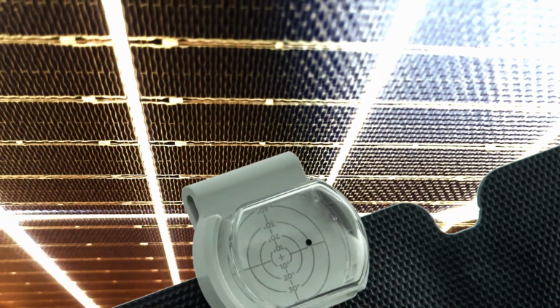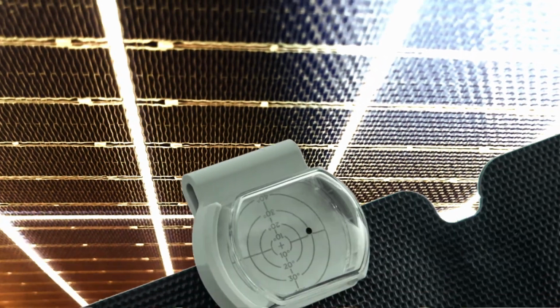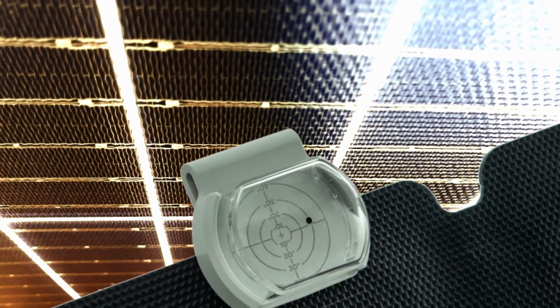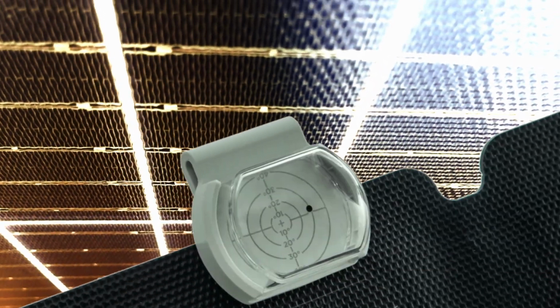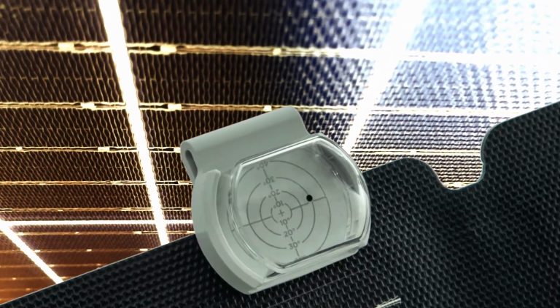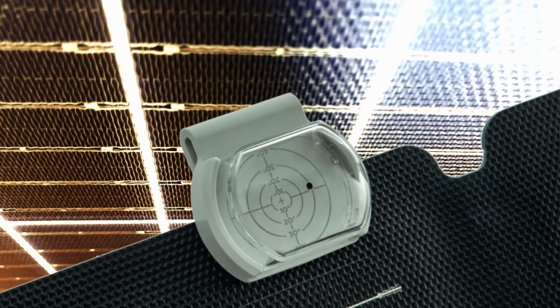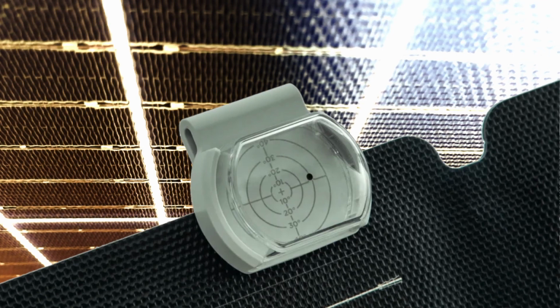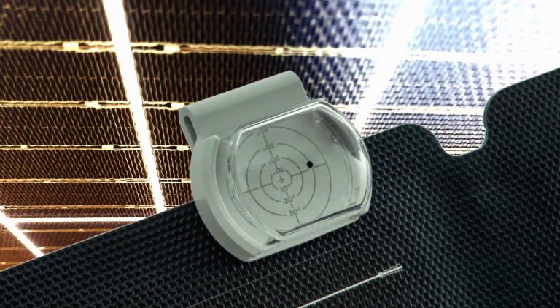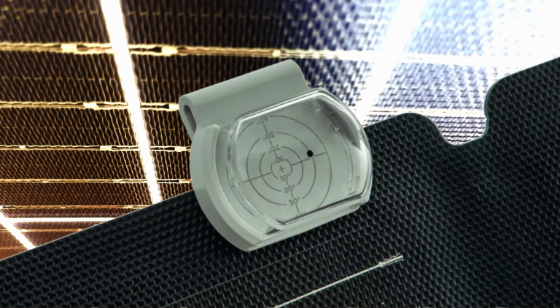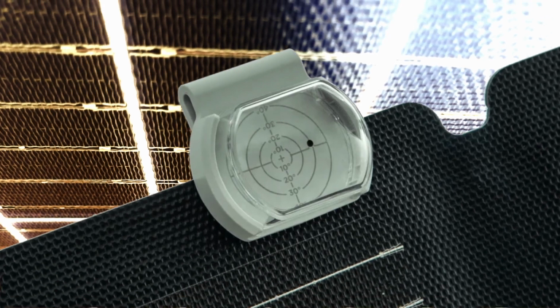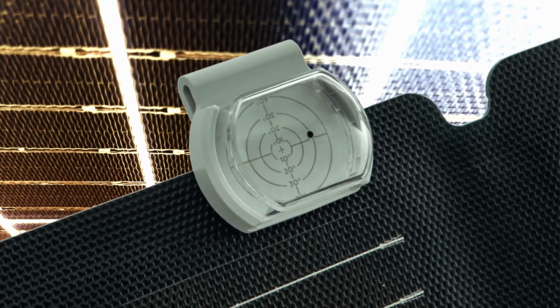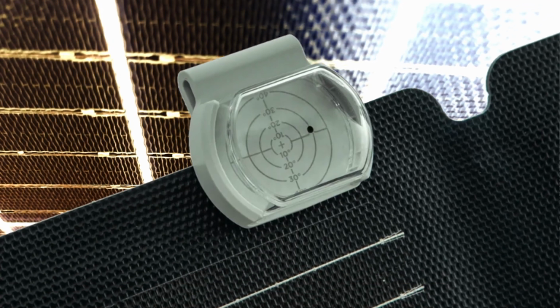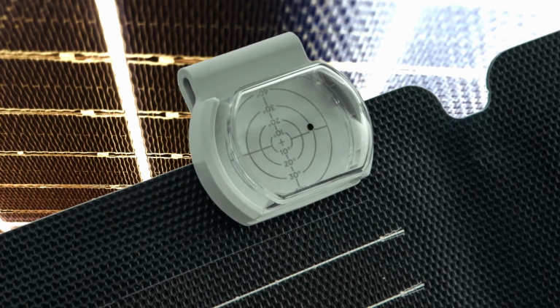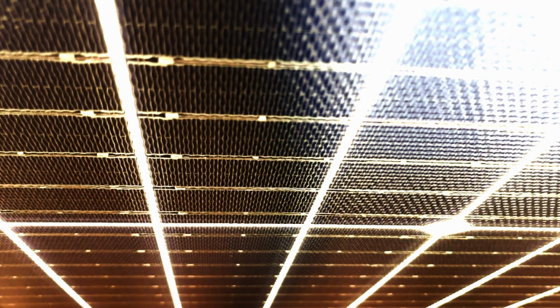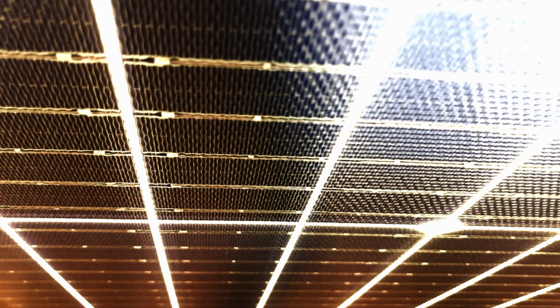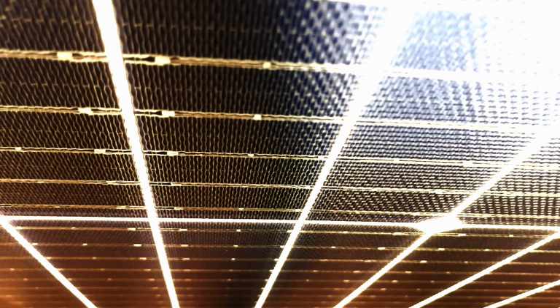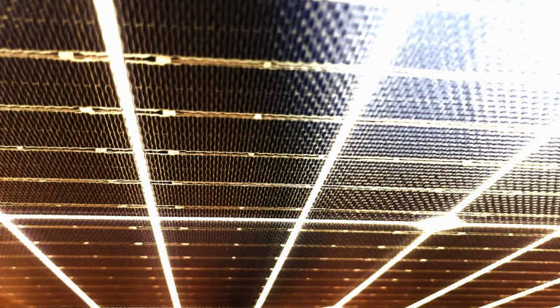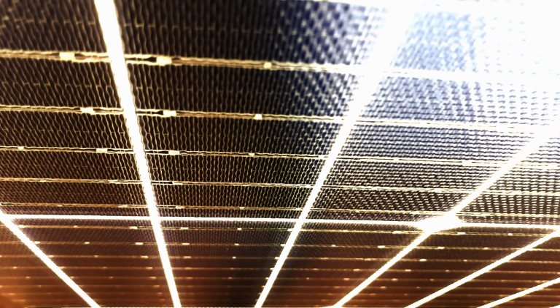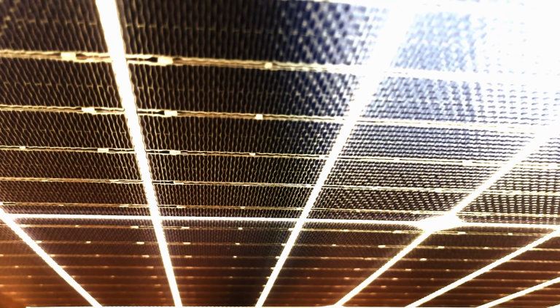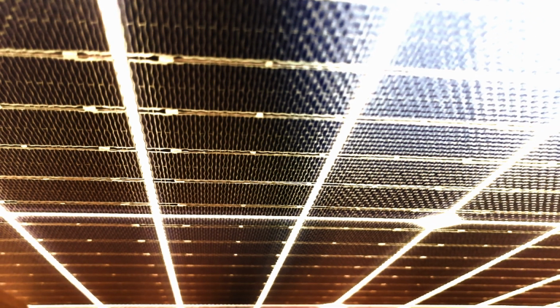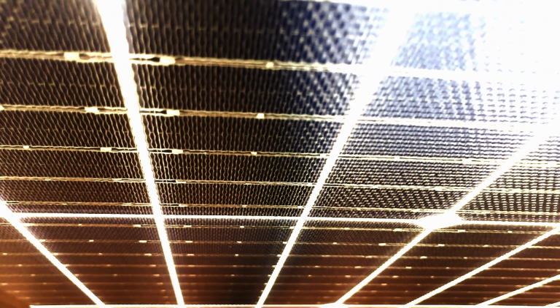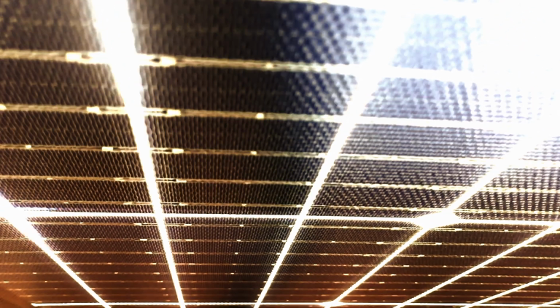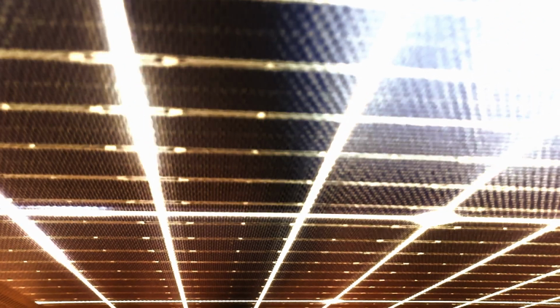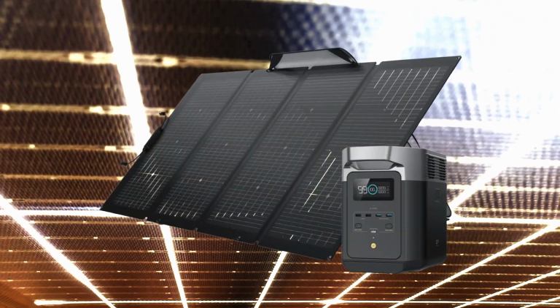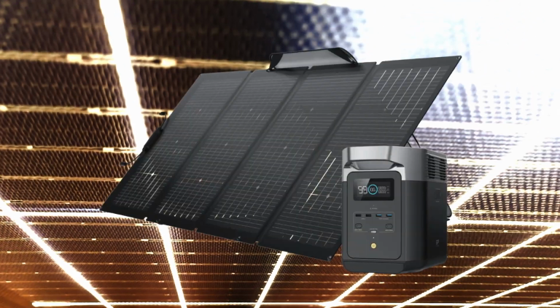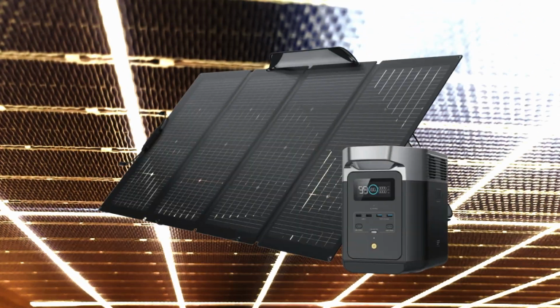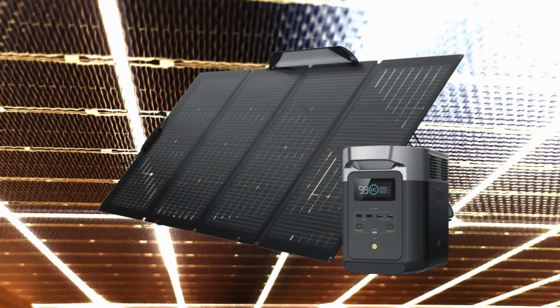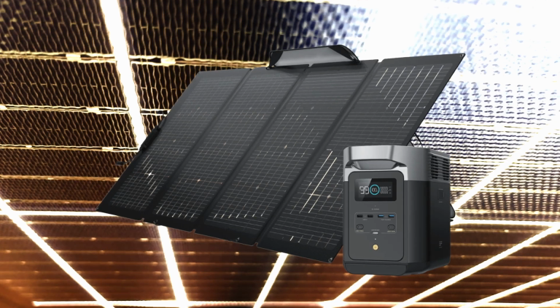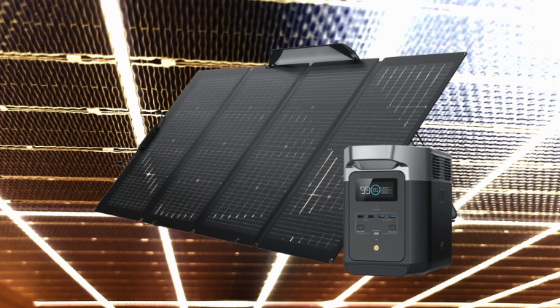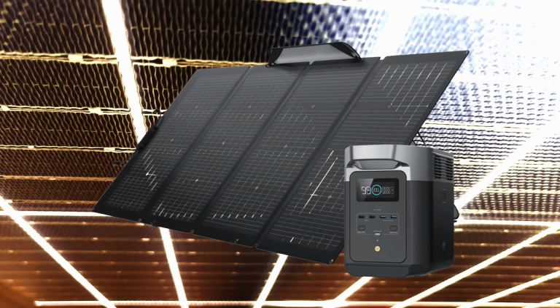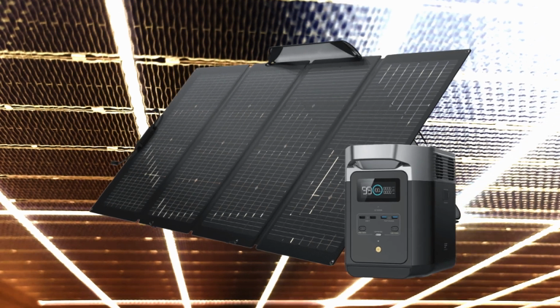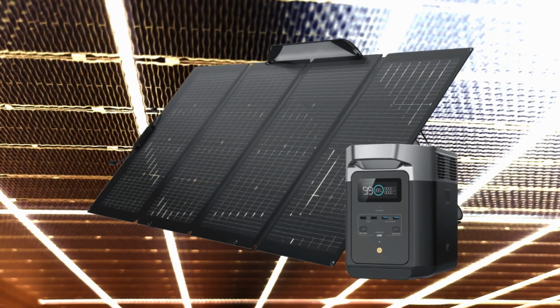You can use an angle finder or a square to get the position right with the sun. If you don't want the case to get messed up, use a ground sheet.